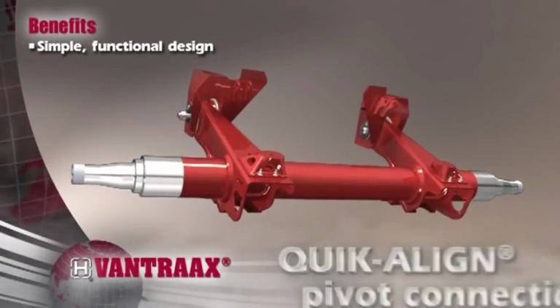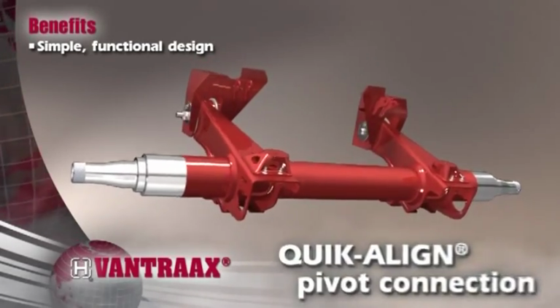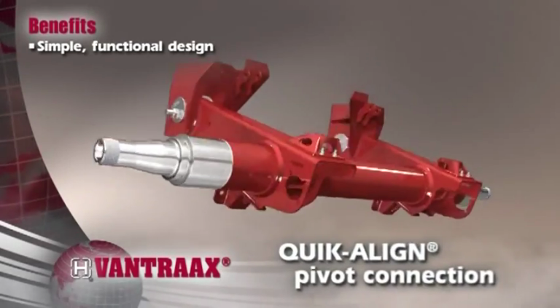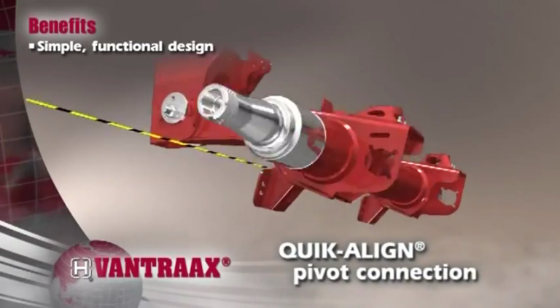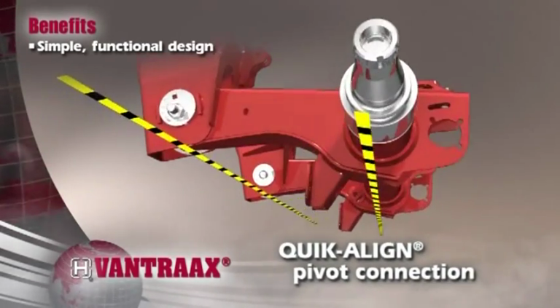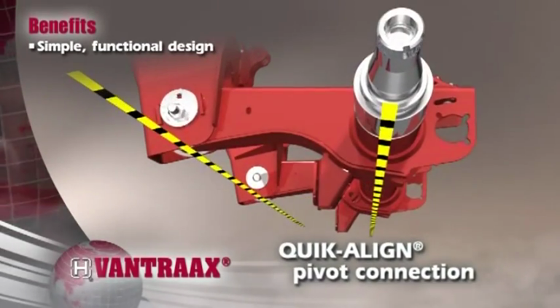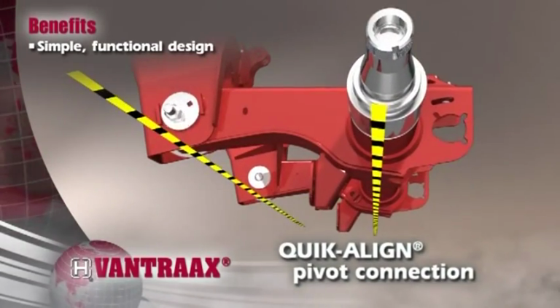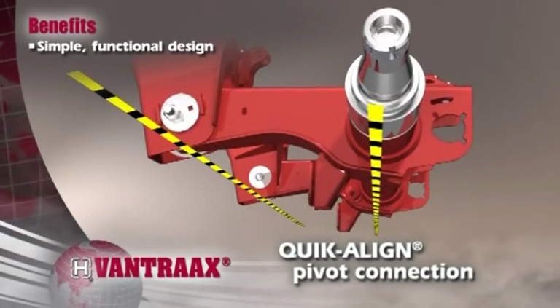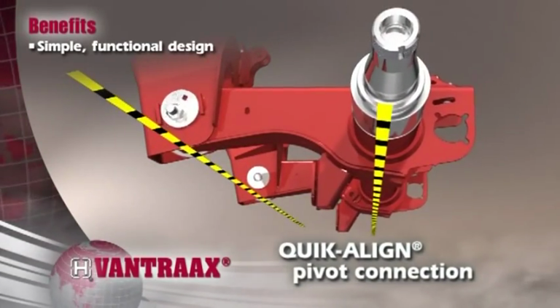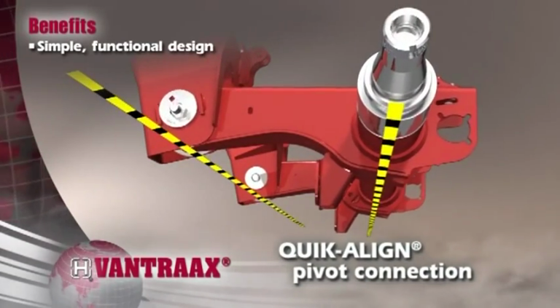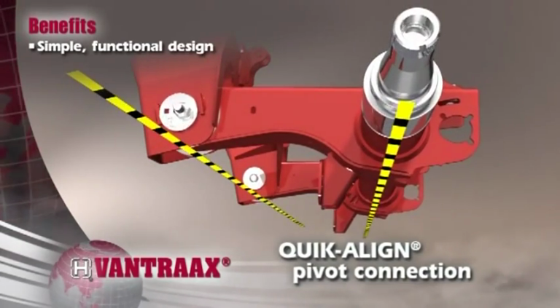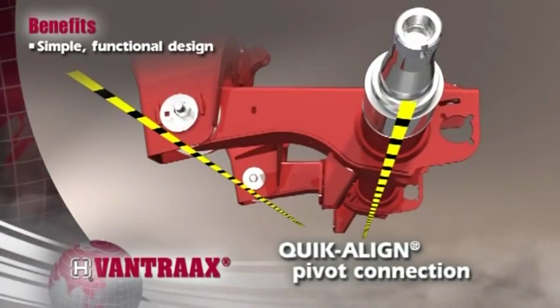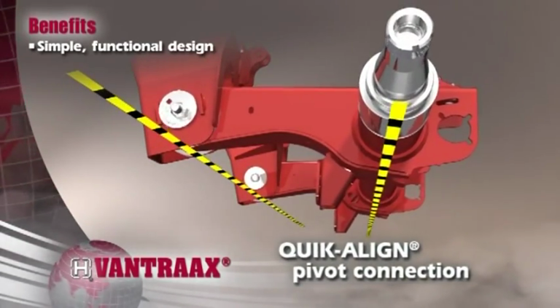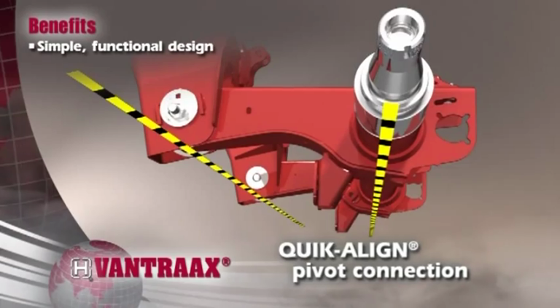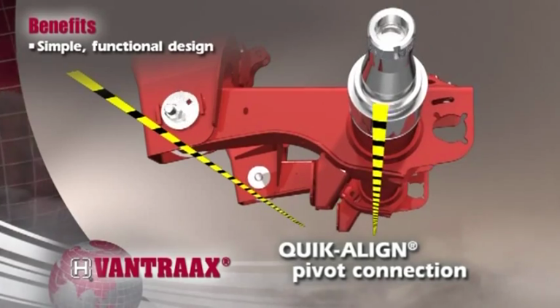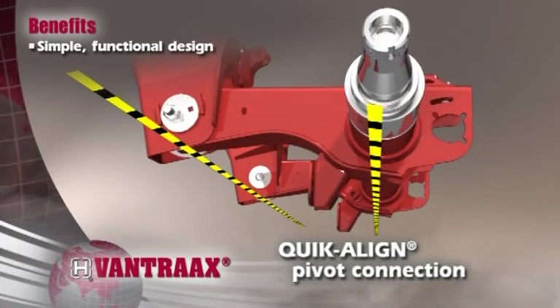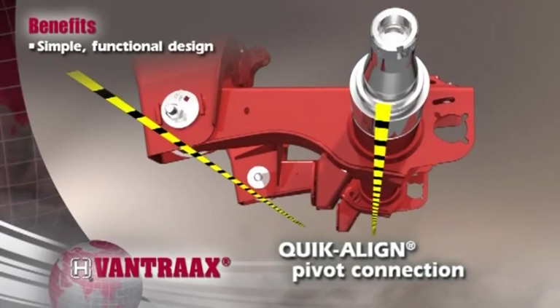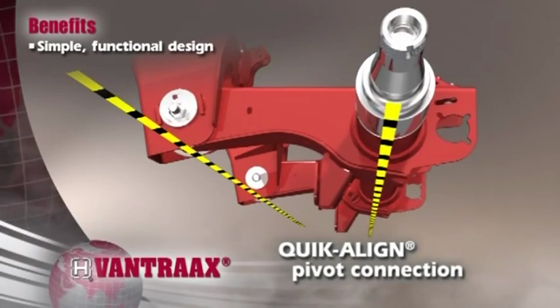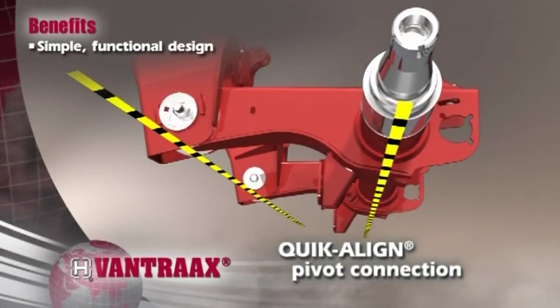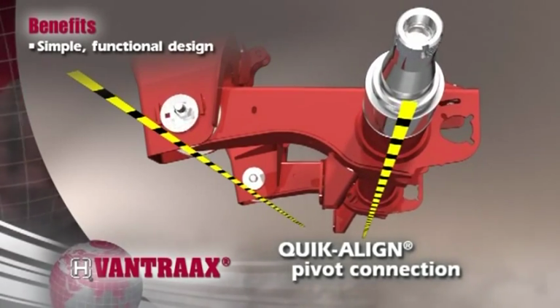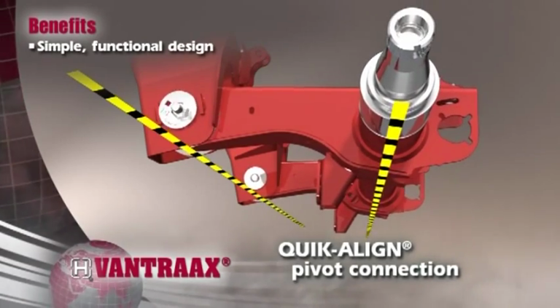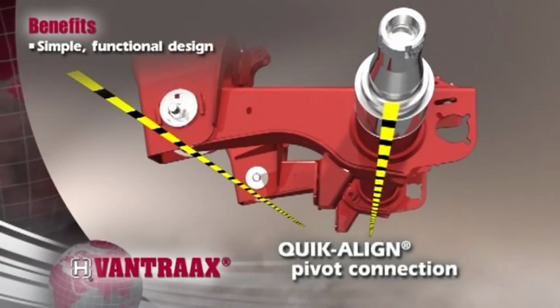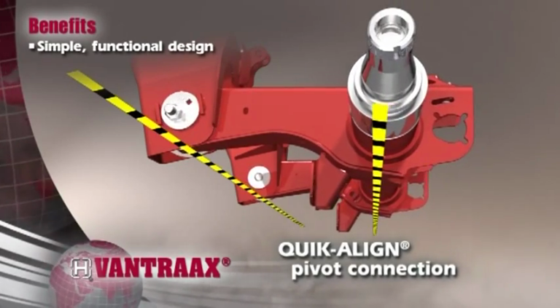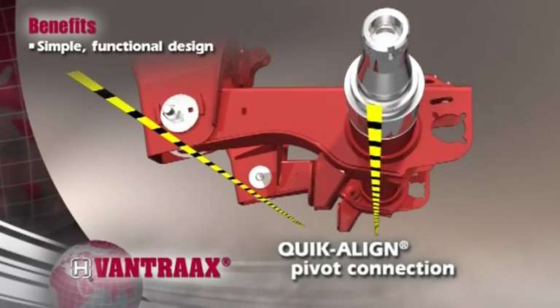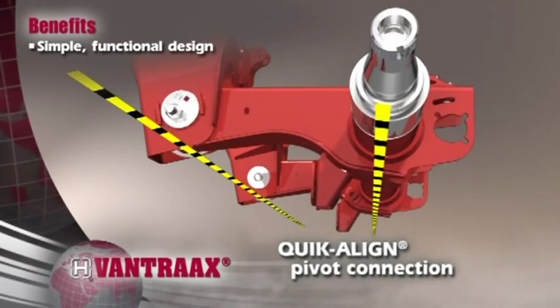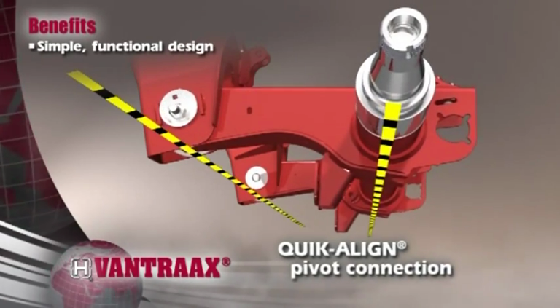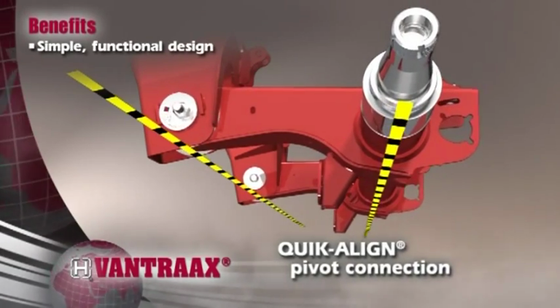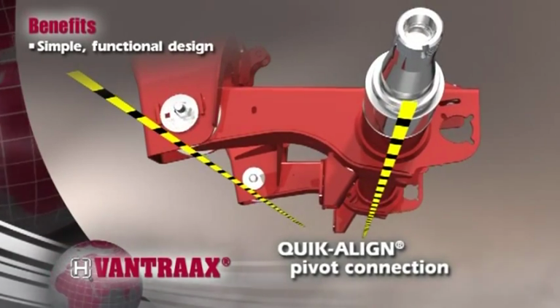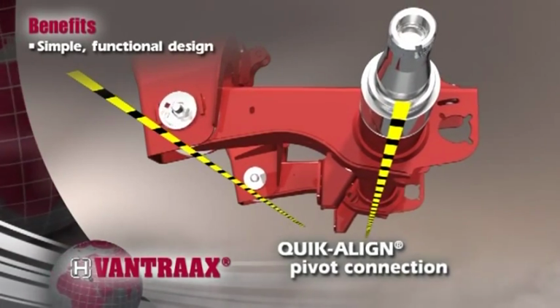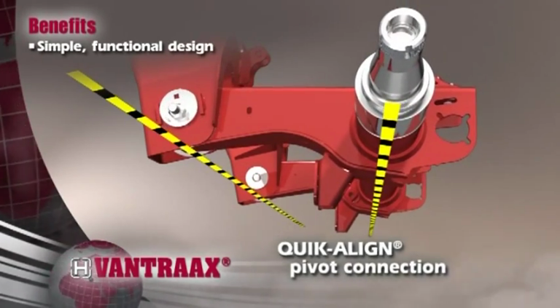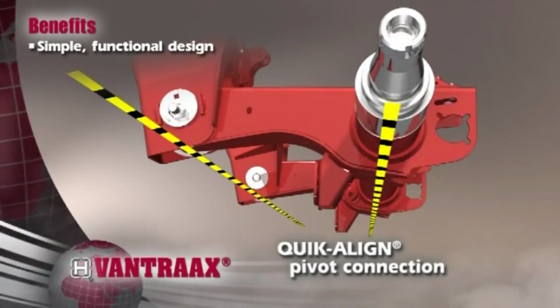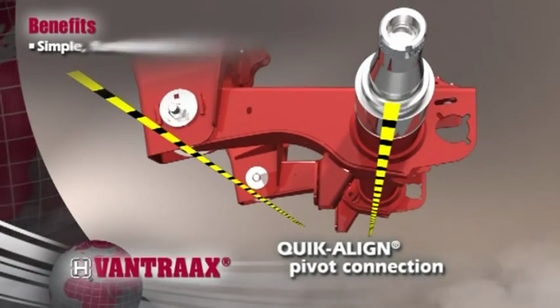With innovations like the quick-align pivot connection, axle realignment is fast and easy. No special tools or welding are required.